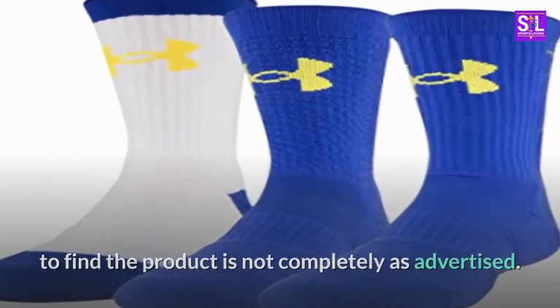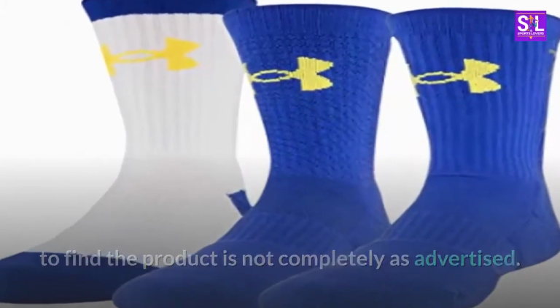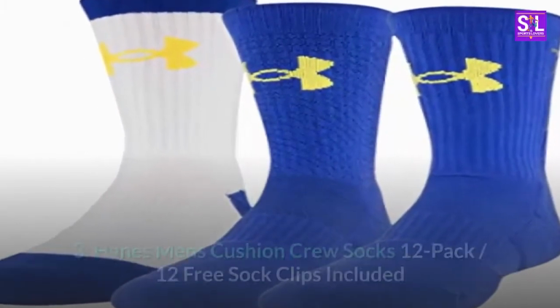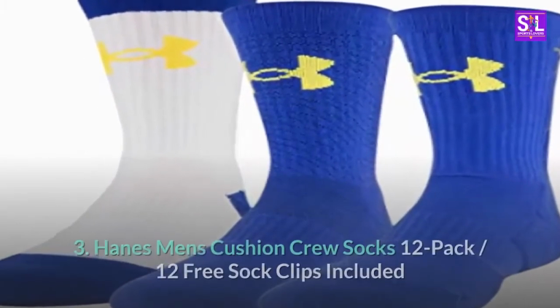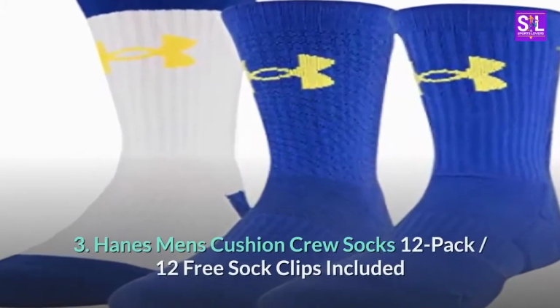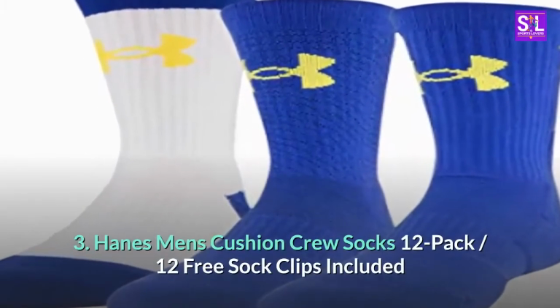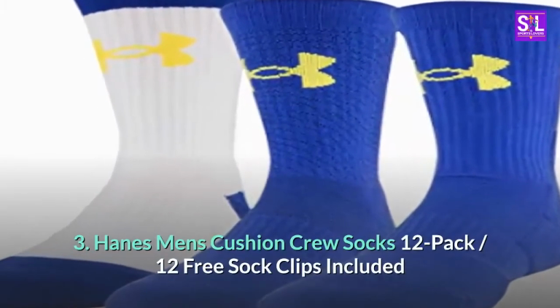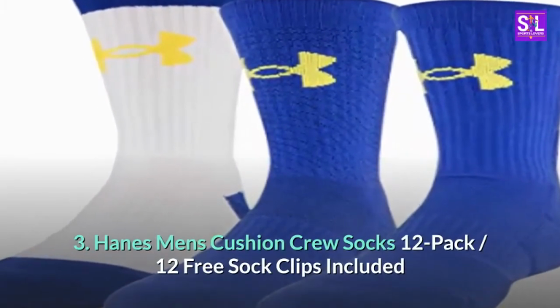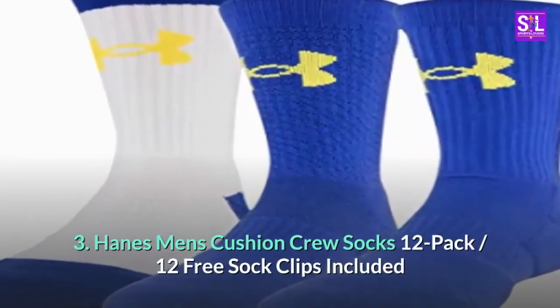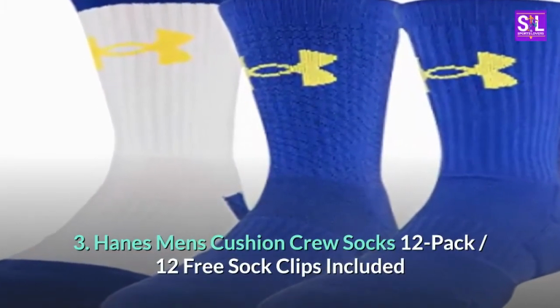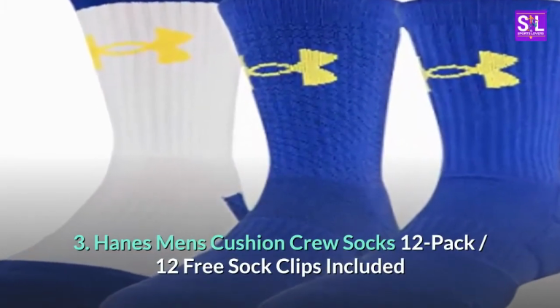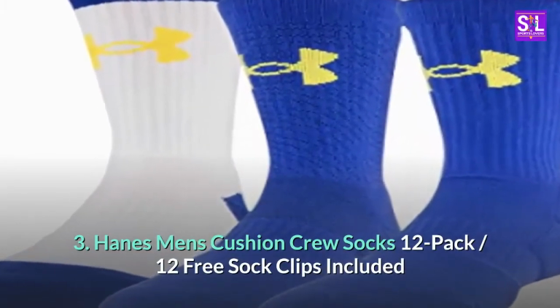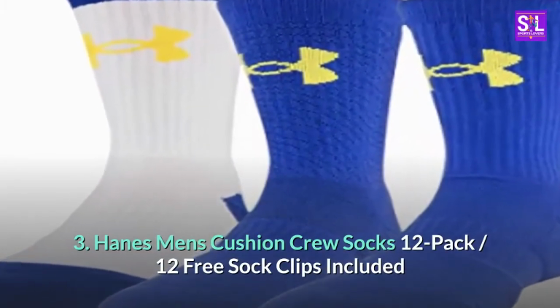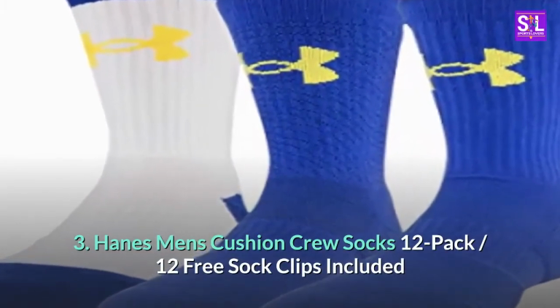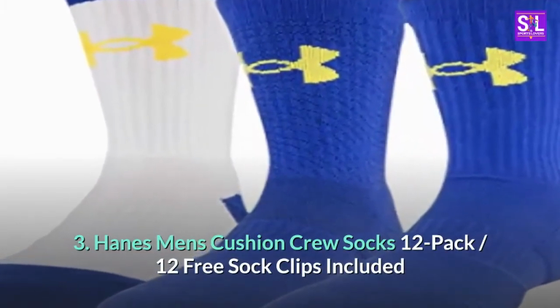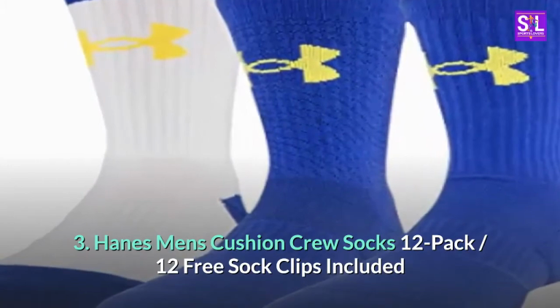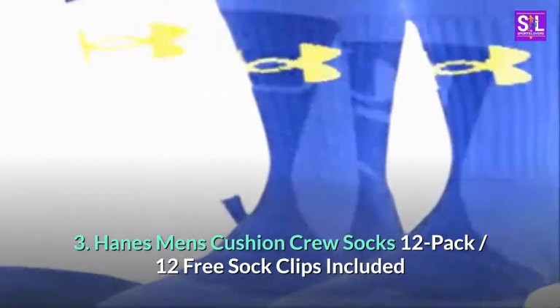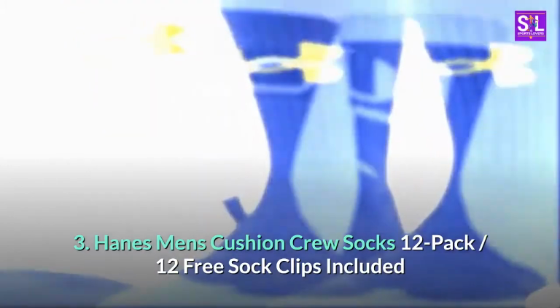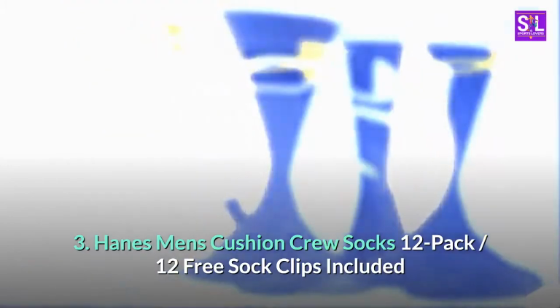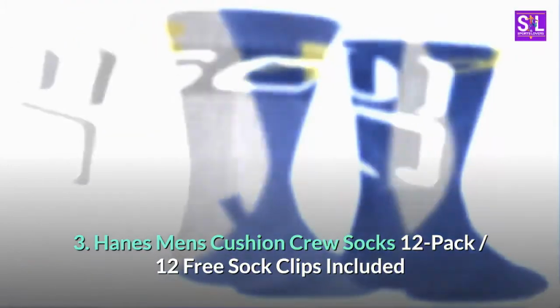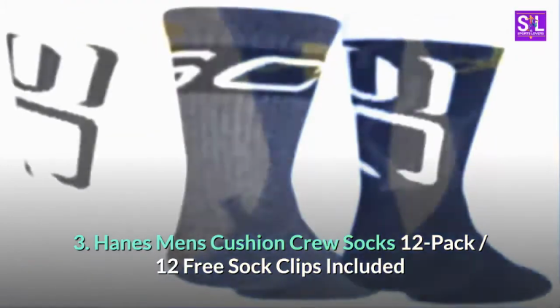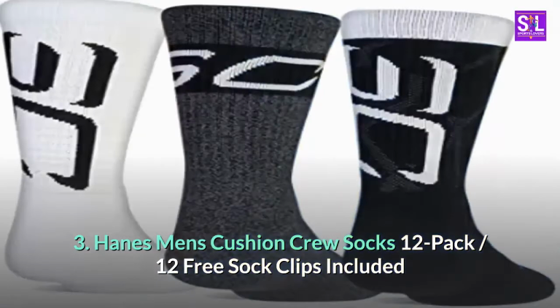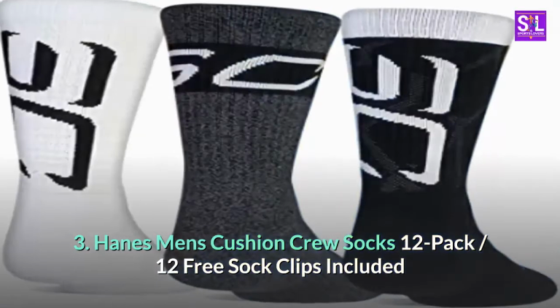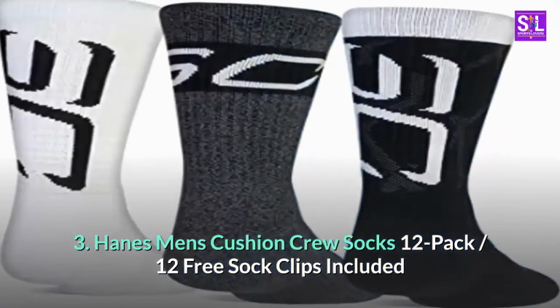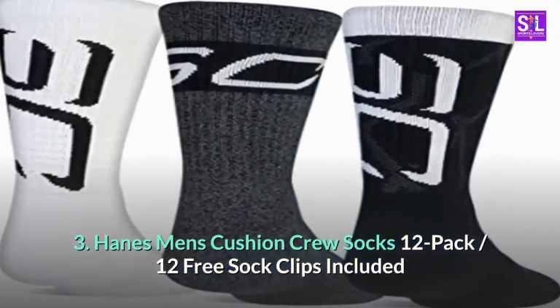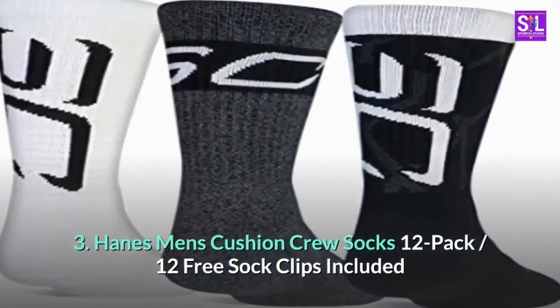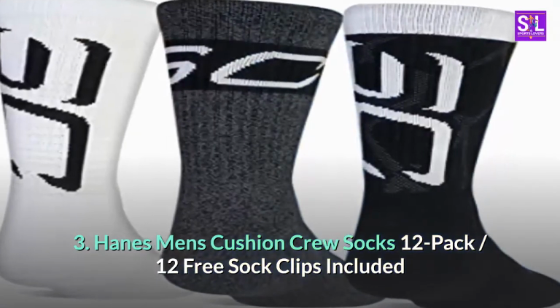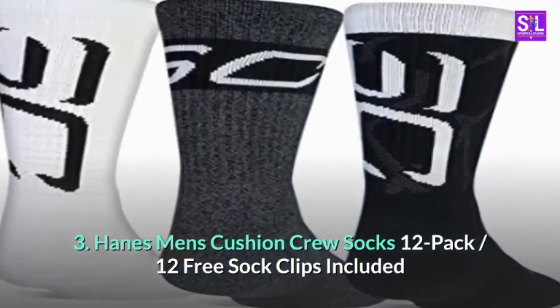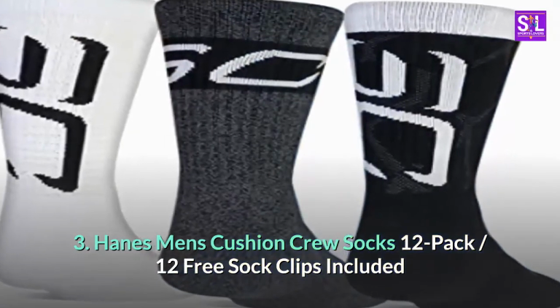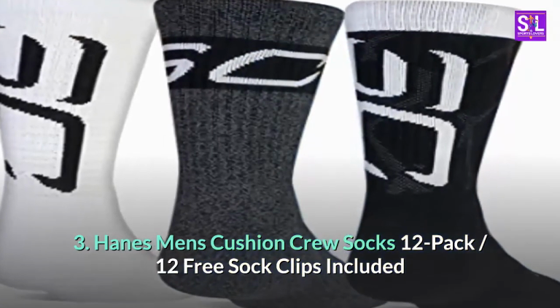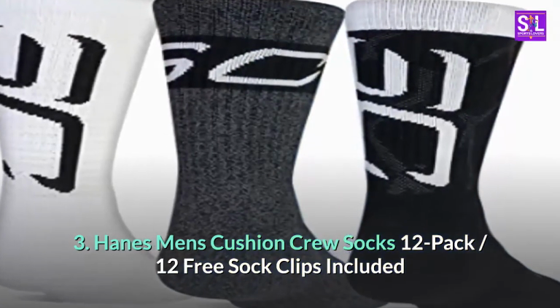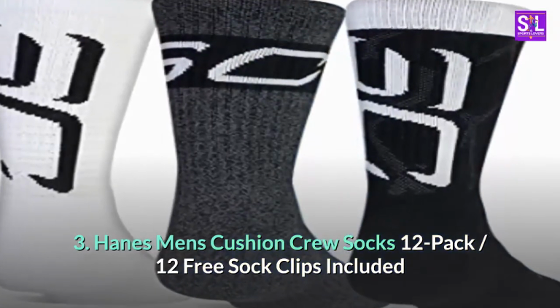3. Hanes Men's Cushion Crew Socks 12-Pack, 12 Free Sock Clips Included.